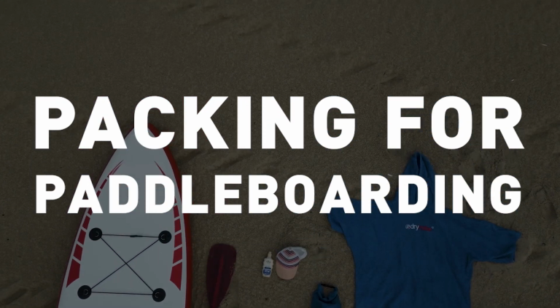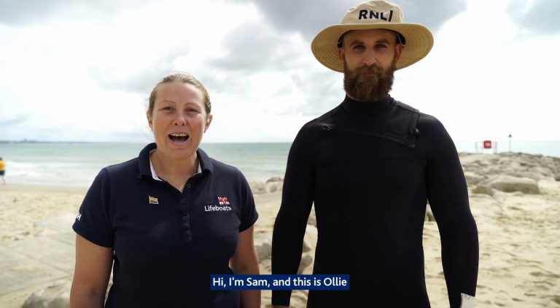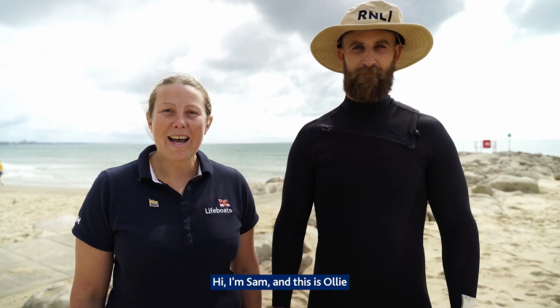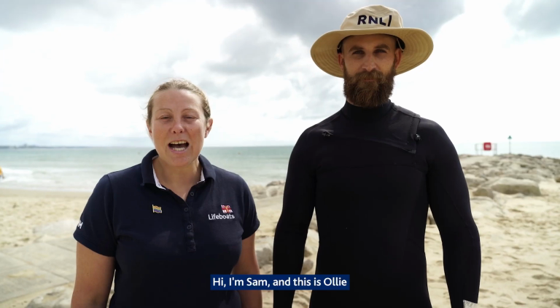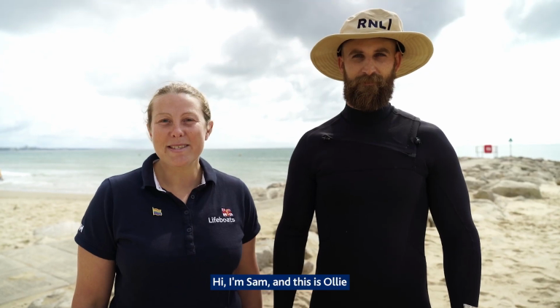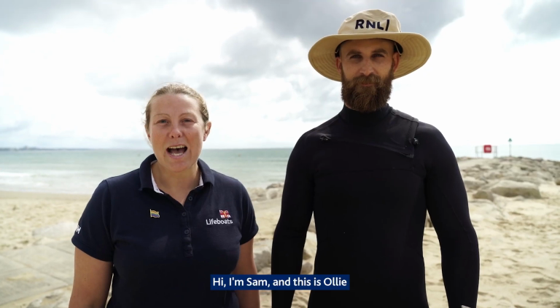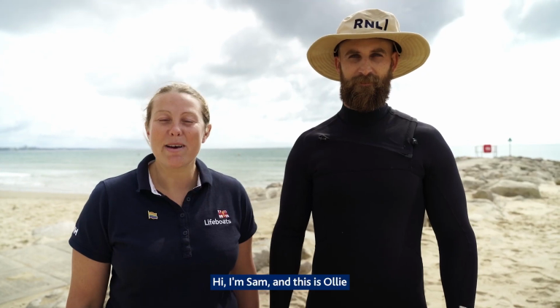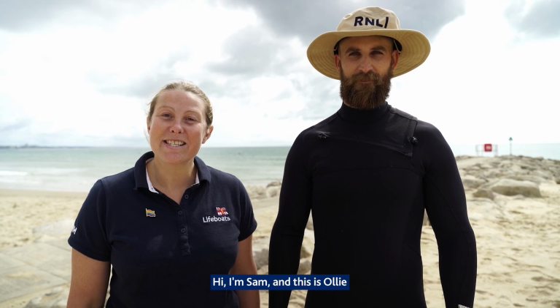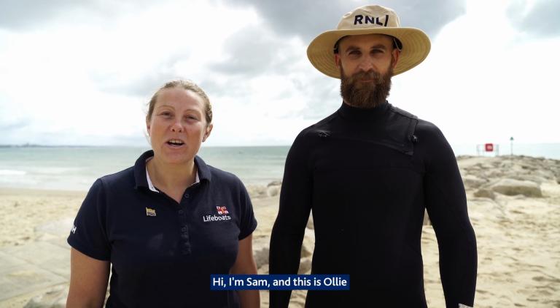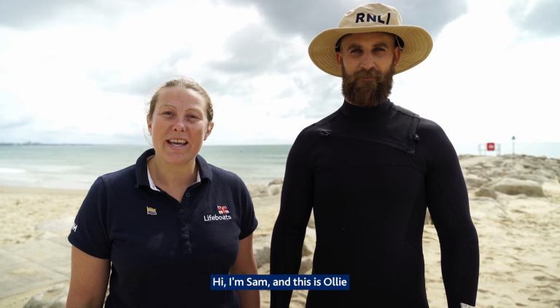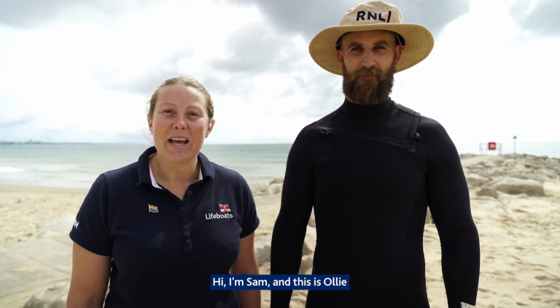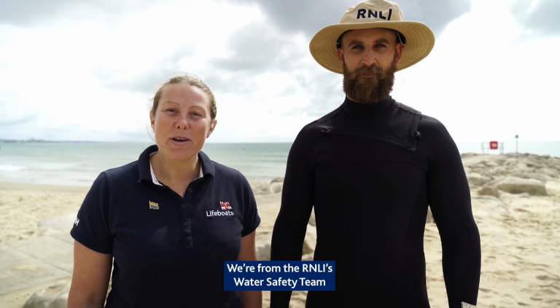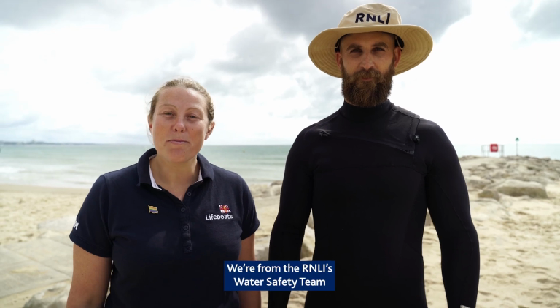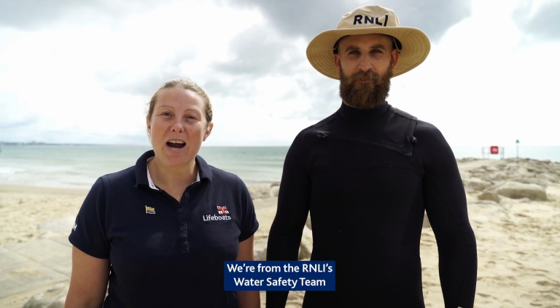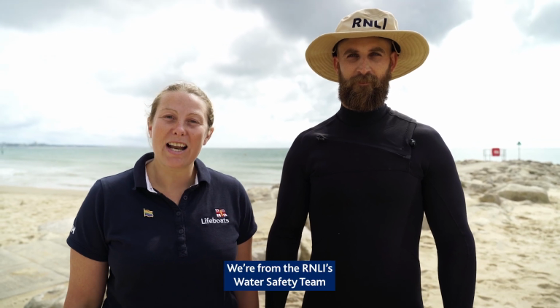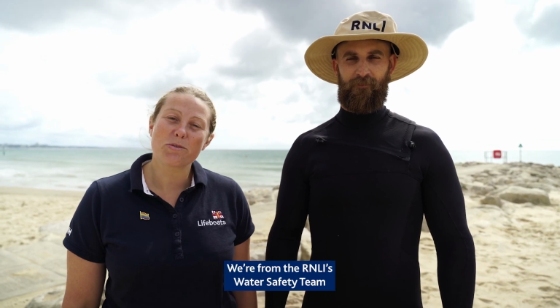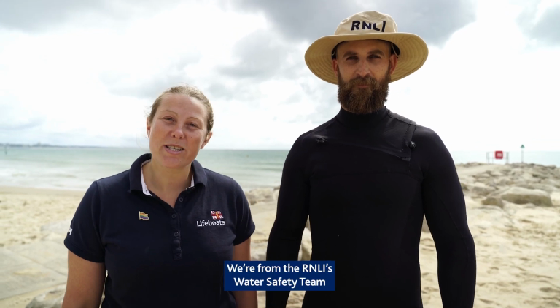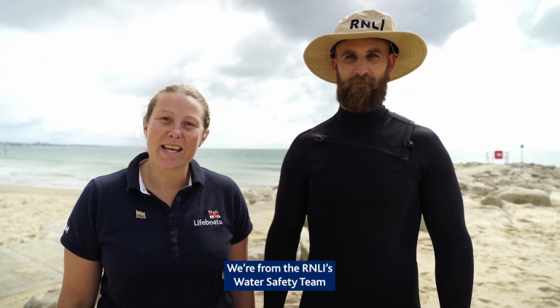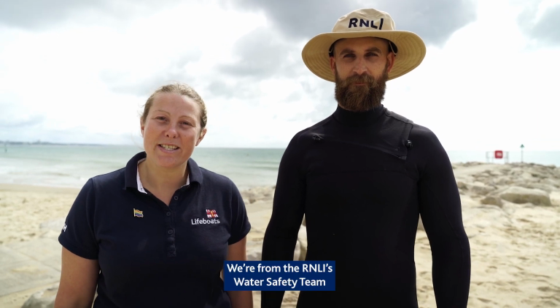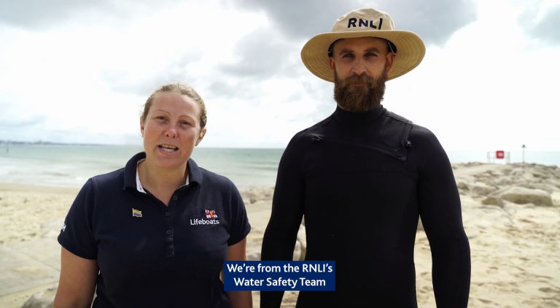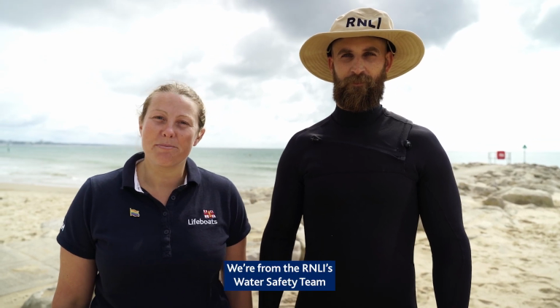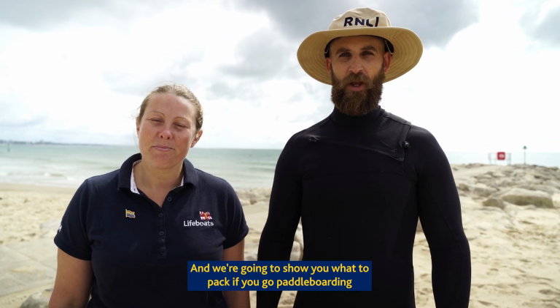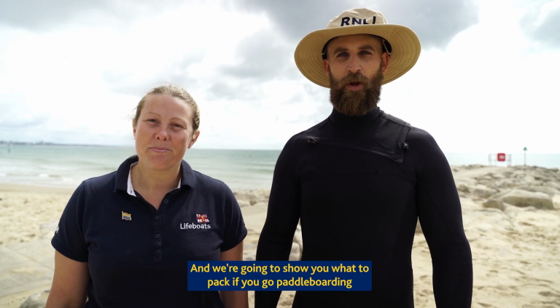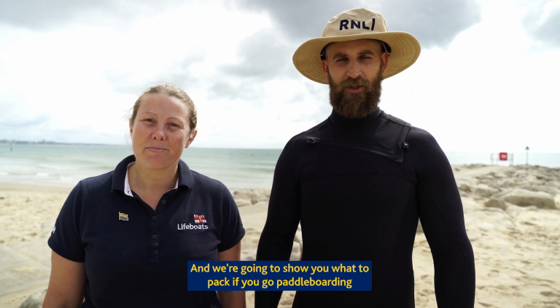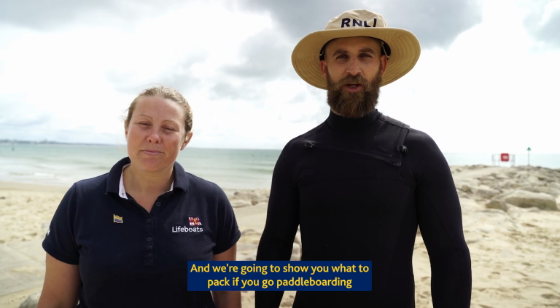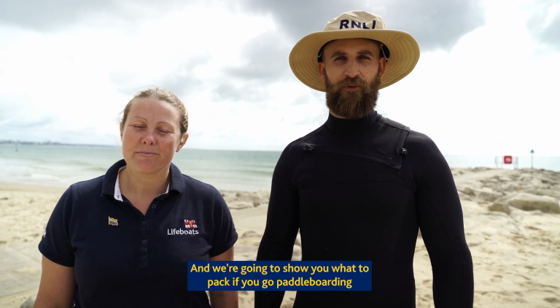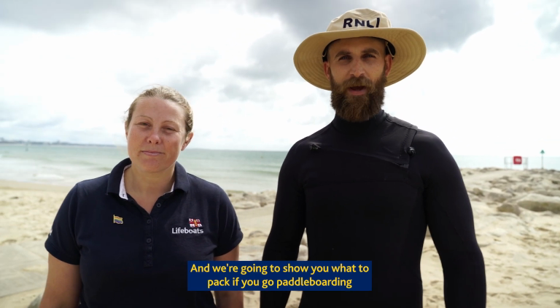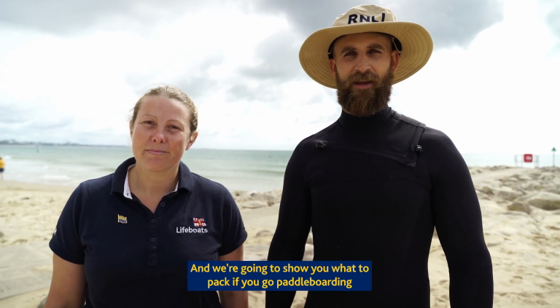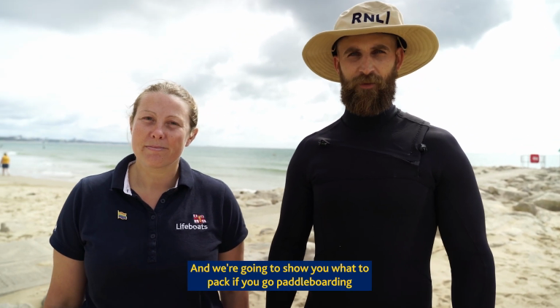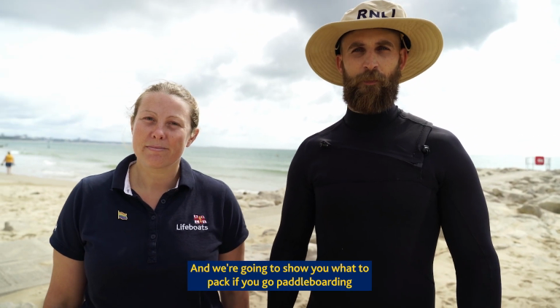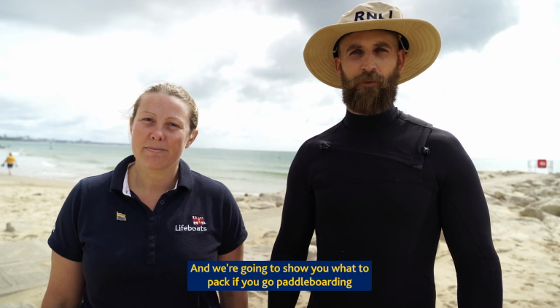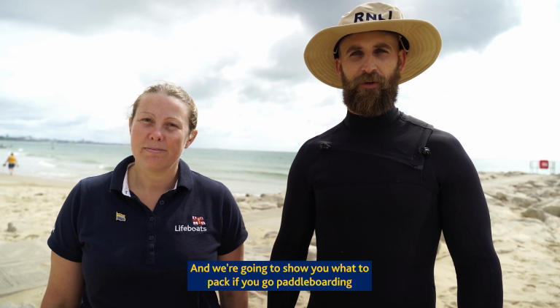Hi, I'm Sam and this is Oli. We're from the RNLI's Water Safety Team and we're going to show you what to pack if you go paddleboarding.